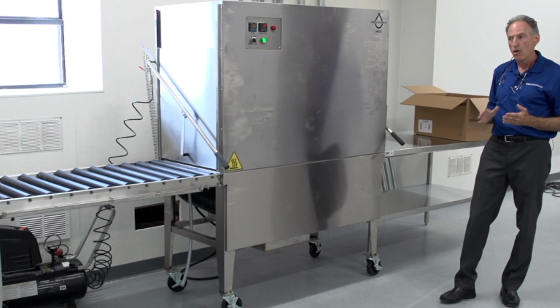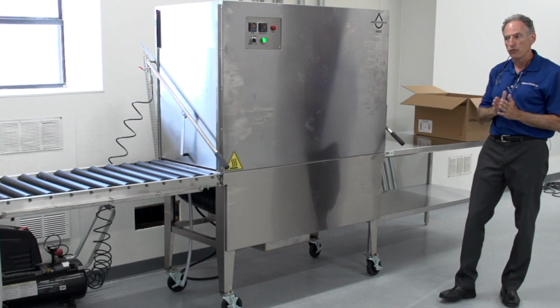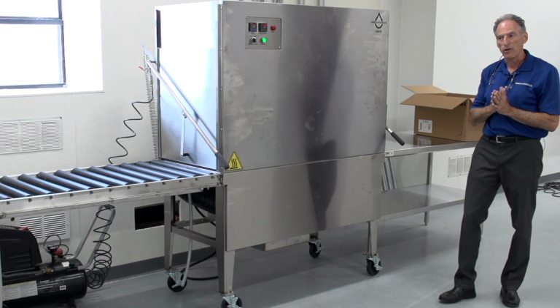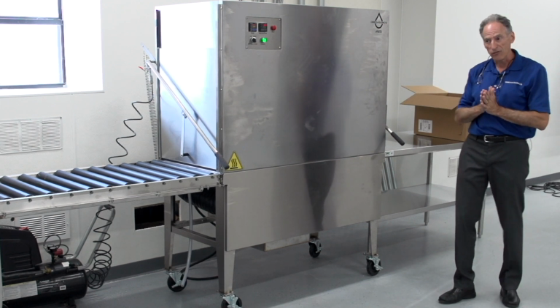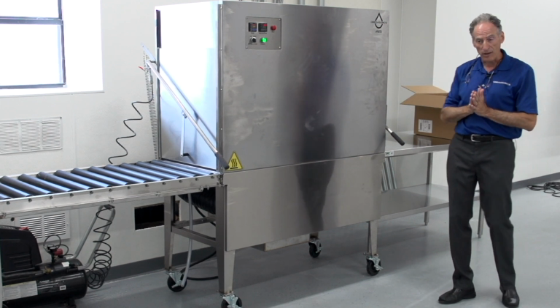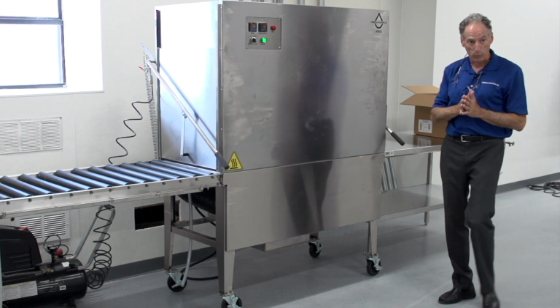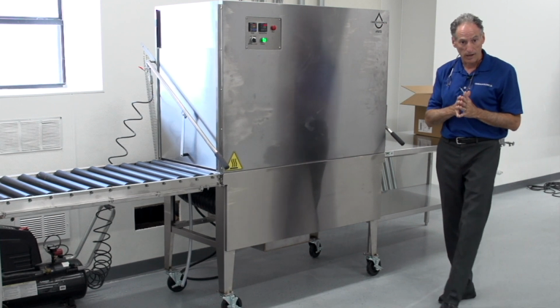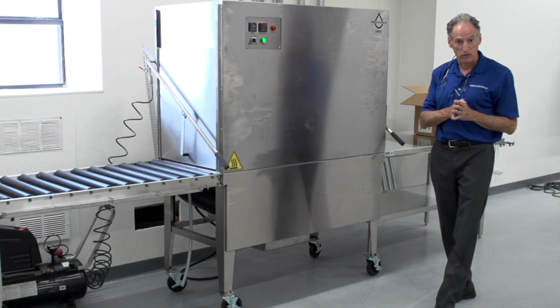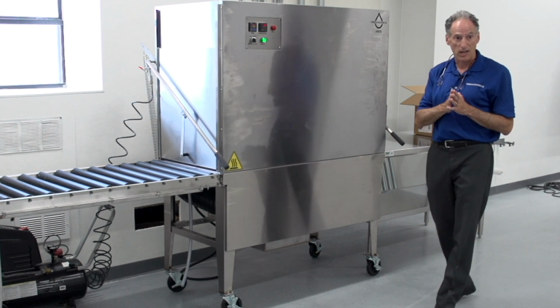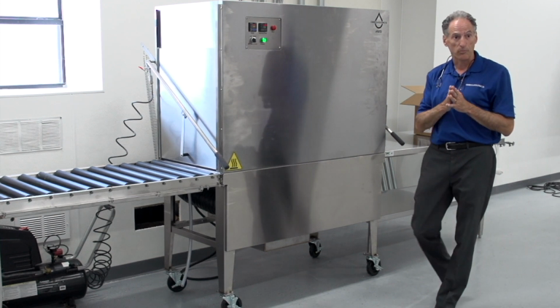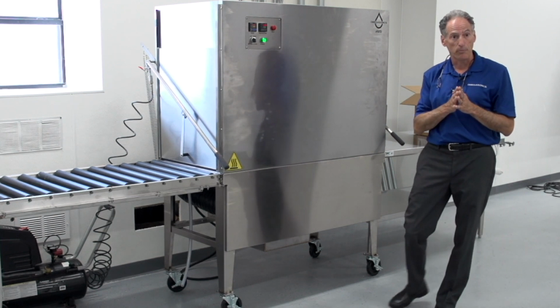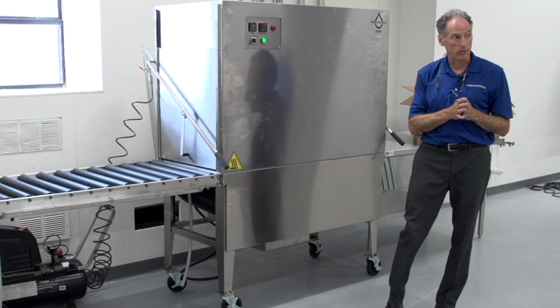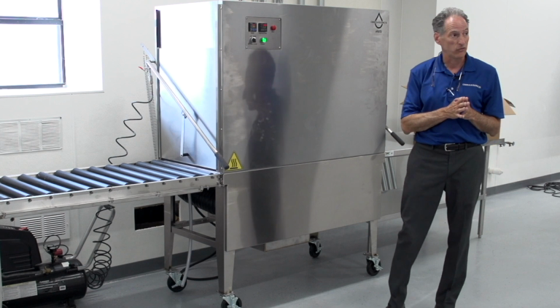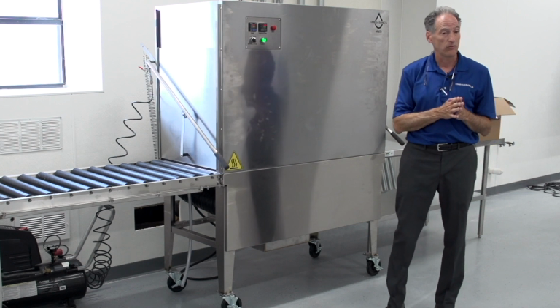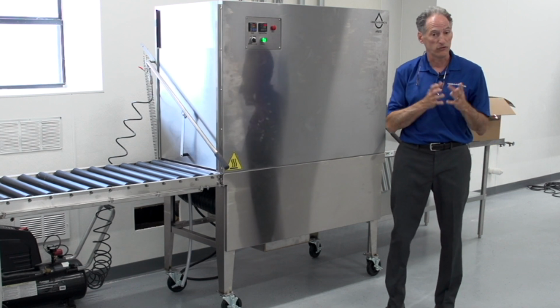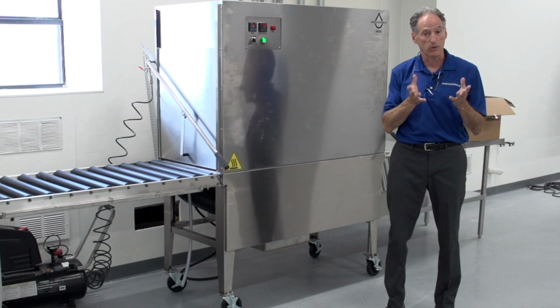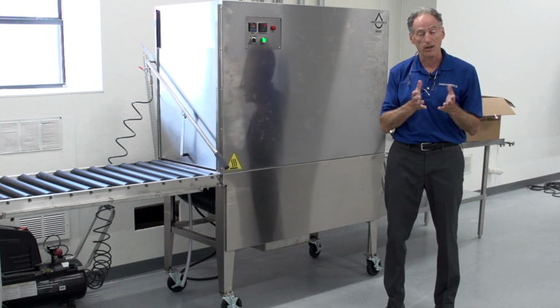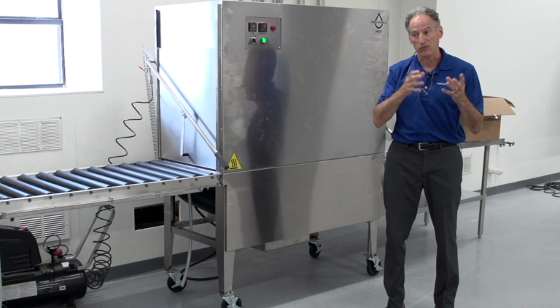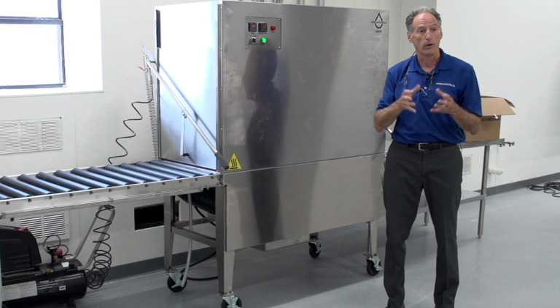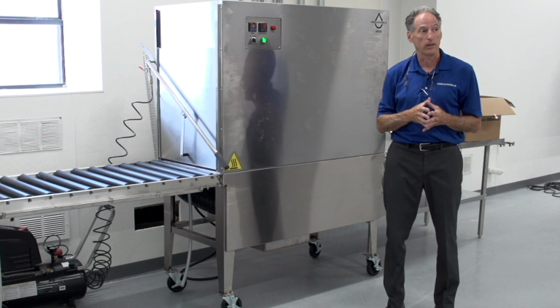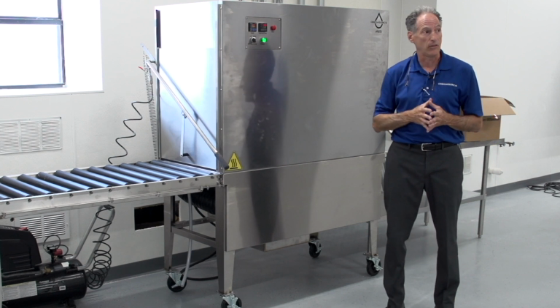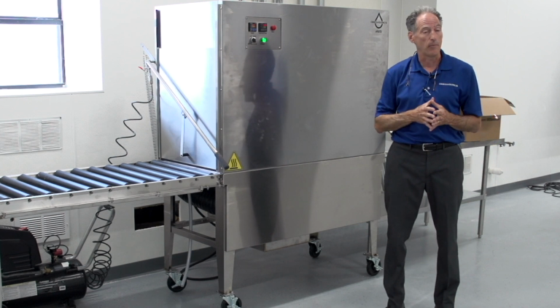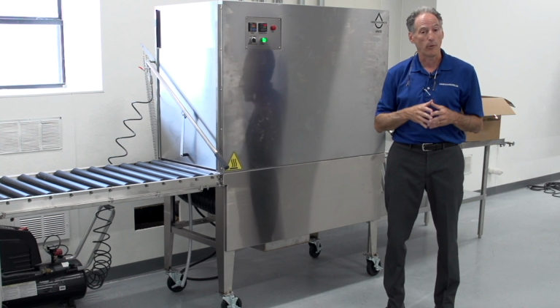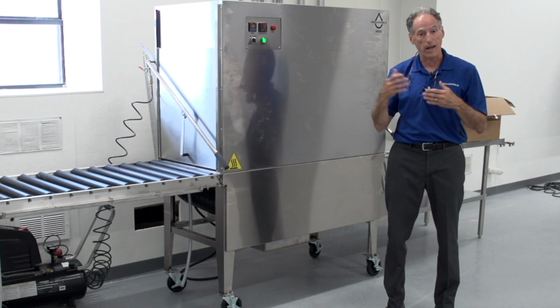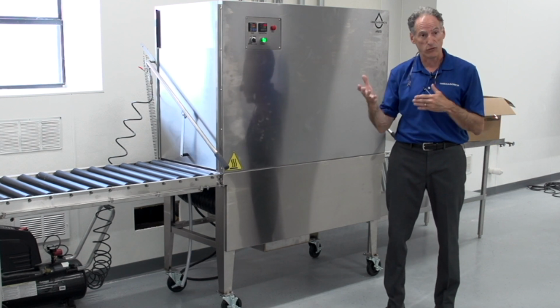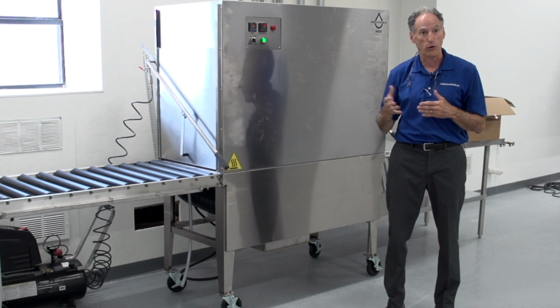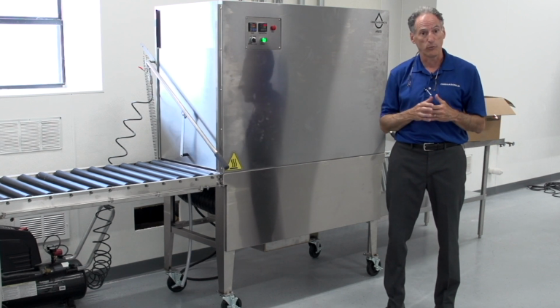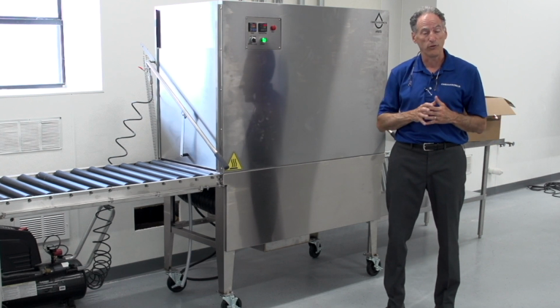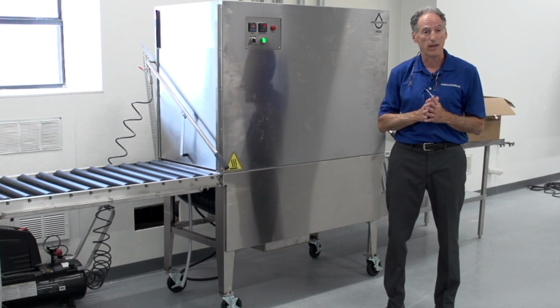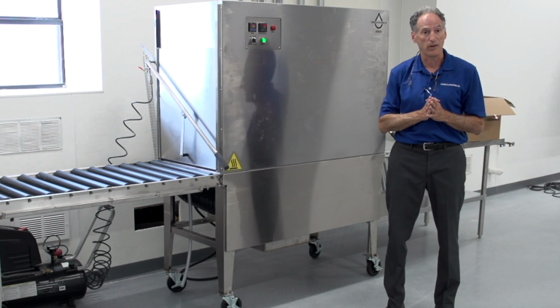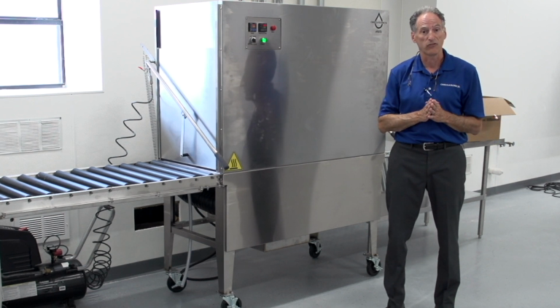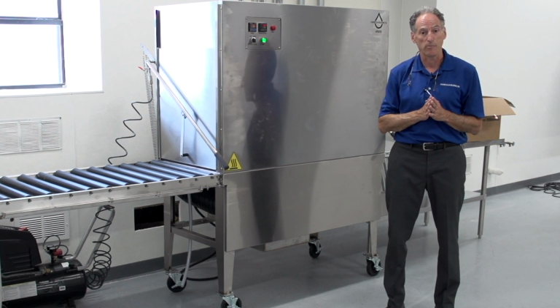In our next segment, we're going to take some components and actually clean them, and we're going to add soap. So we'll do that in the next segment.